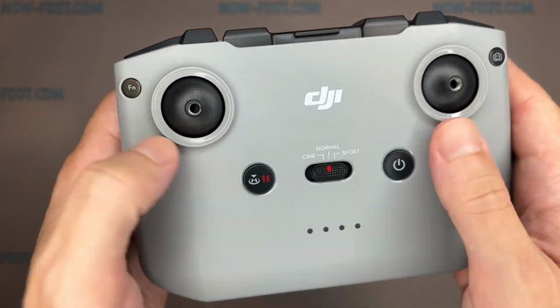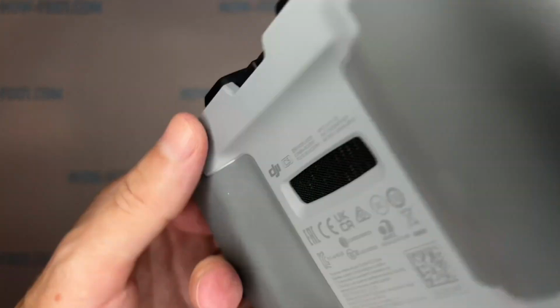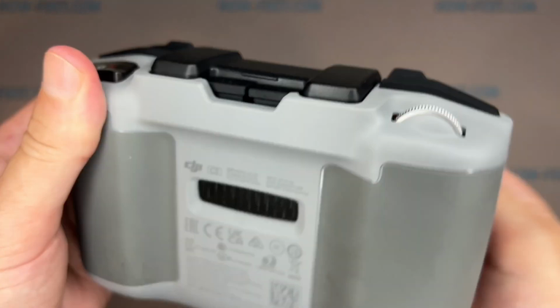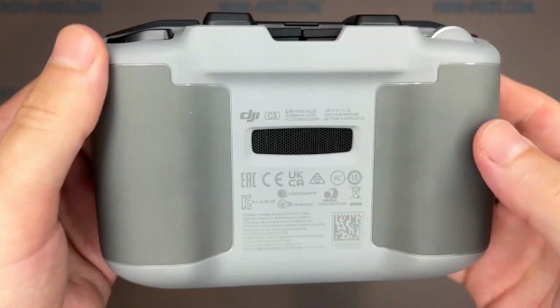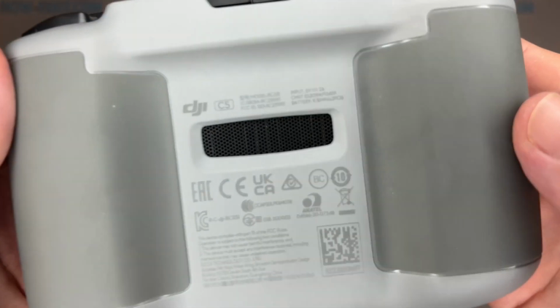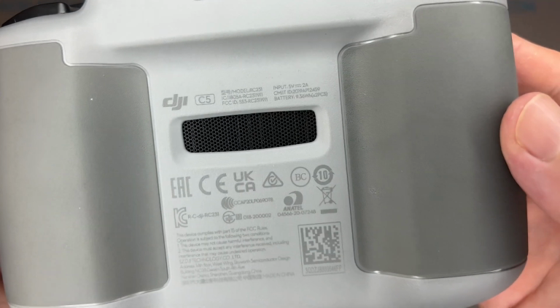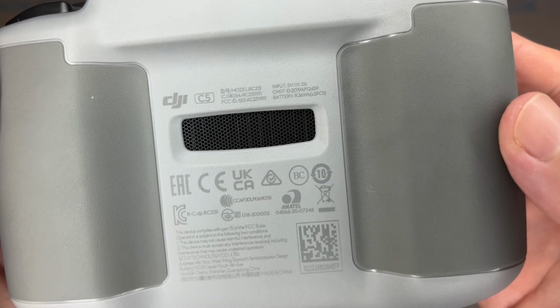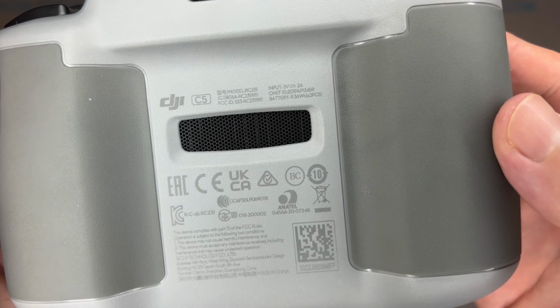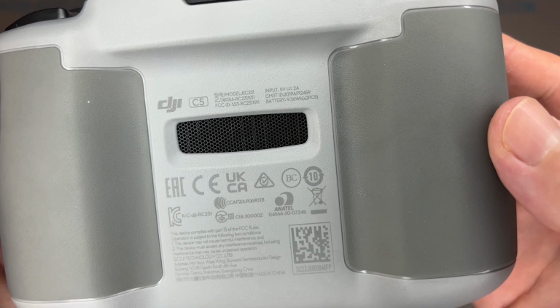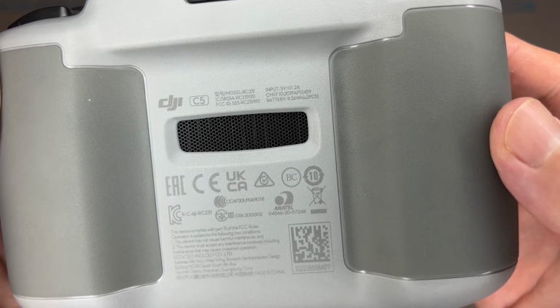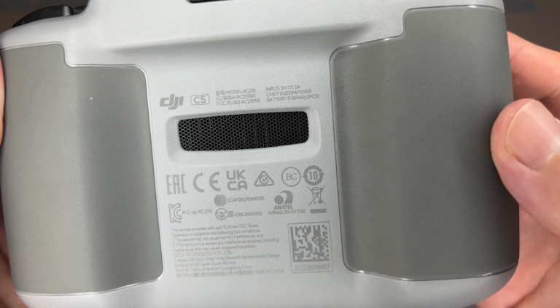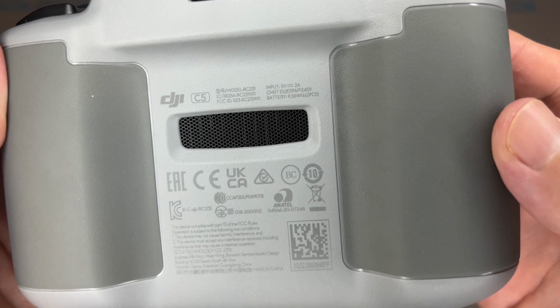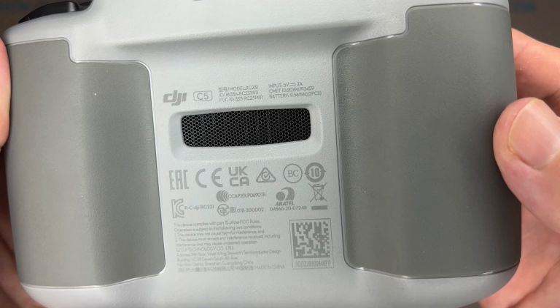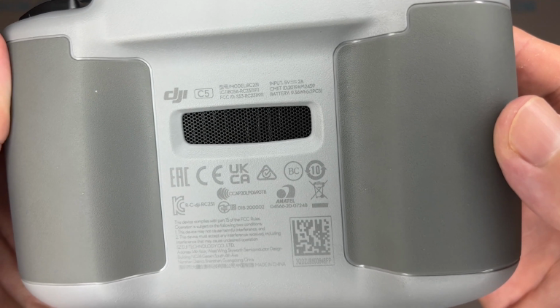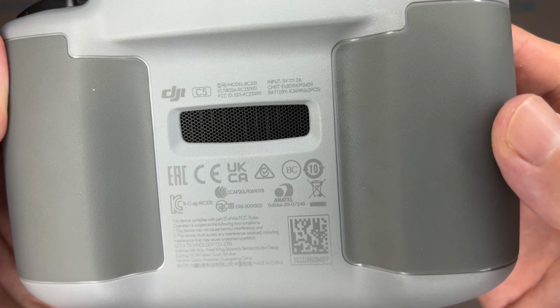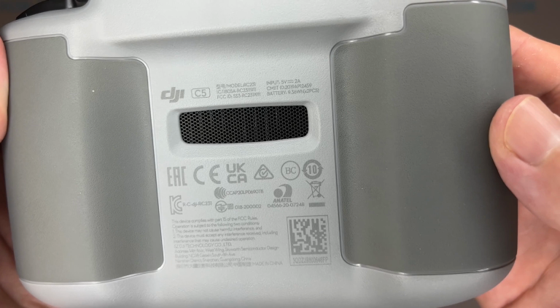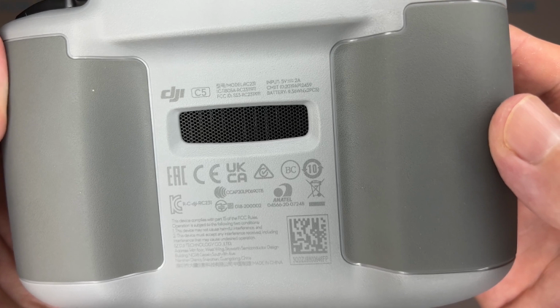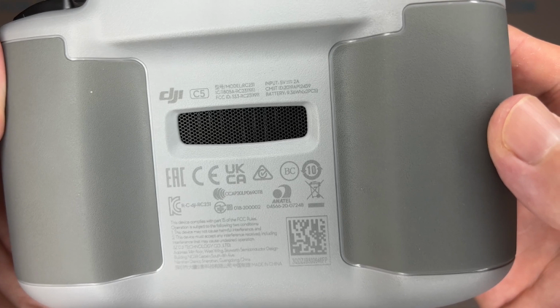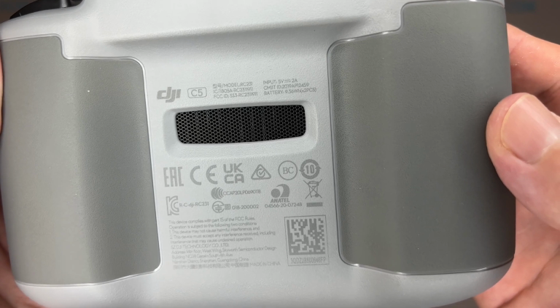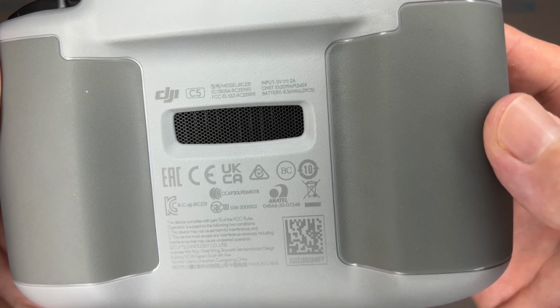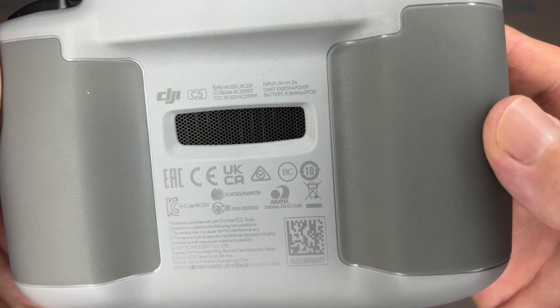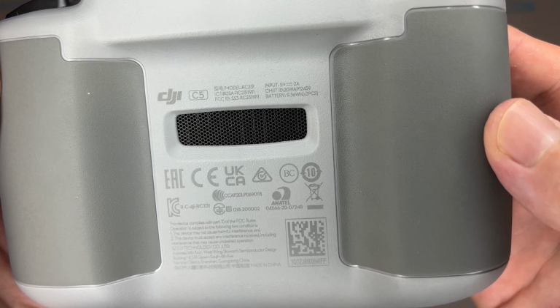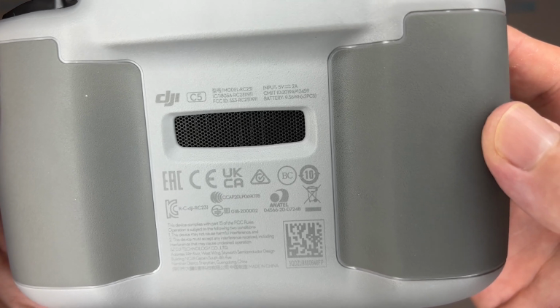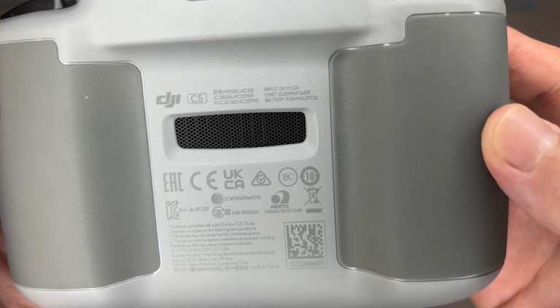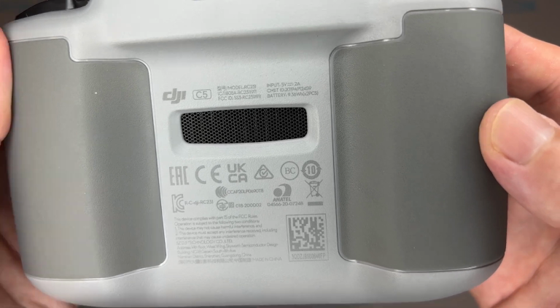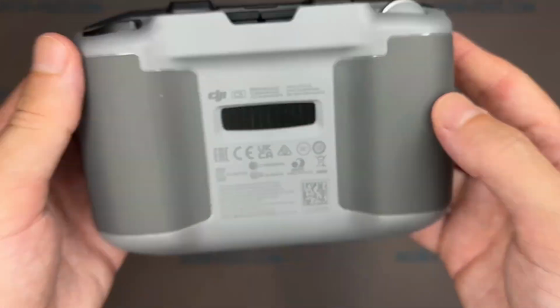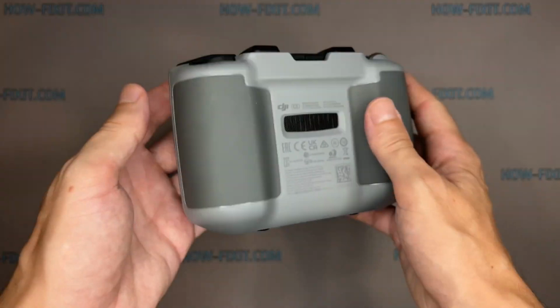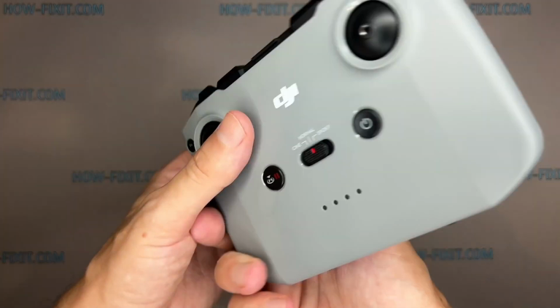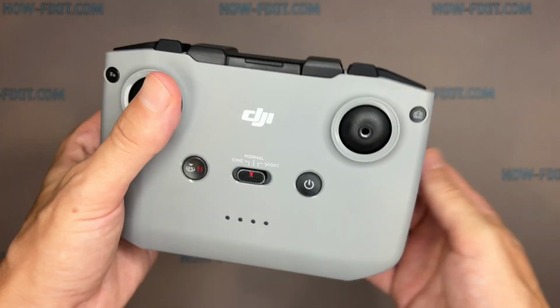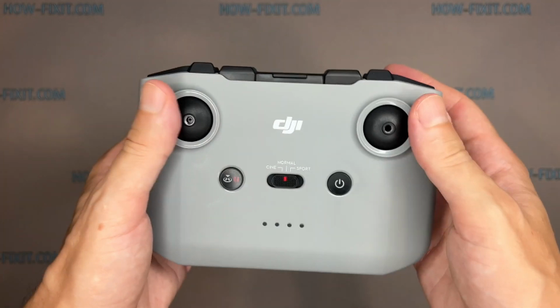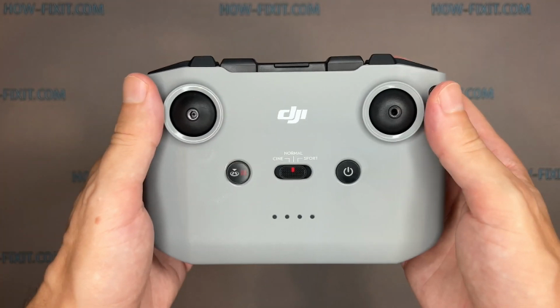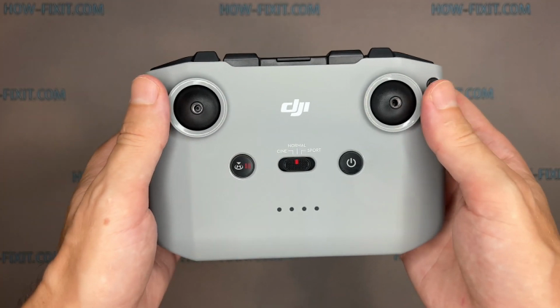This controller comes with drones such as Mavic Air 2, Air 2S, Mavic 3, Mini 2, and Mini 3 Pro.